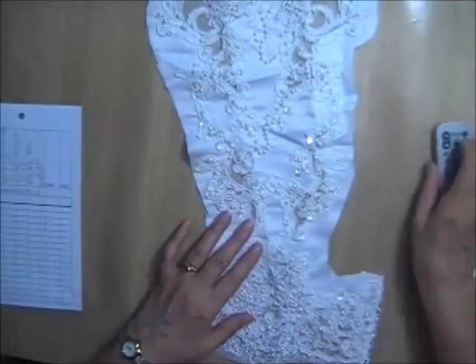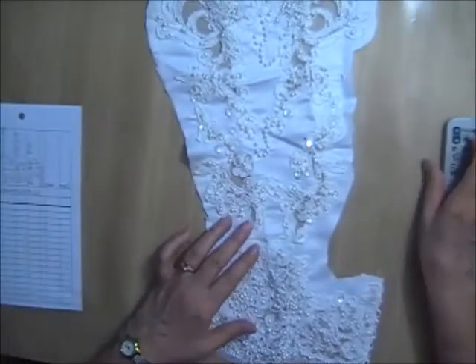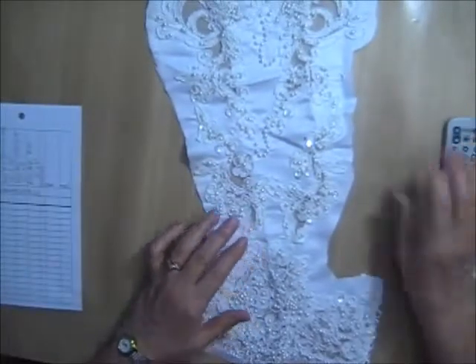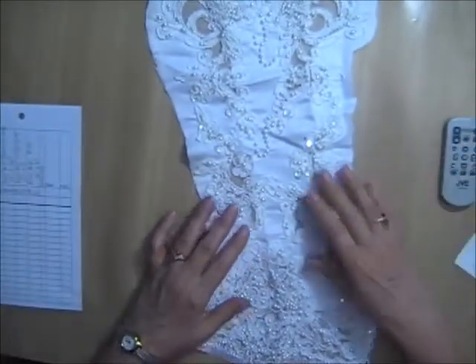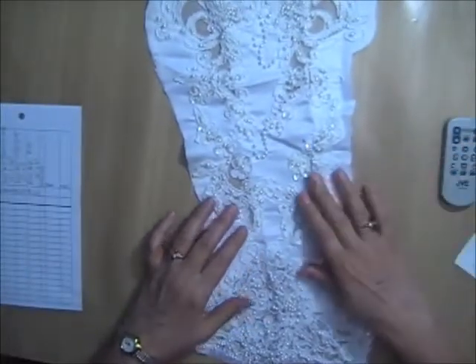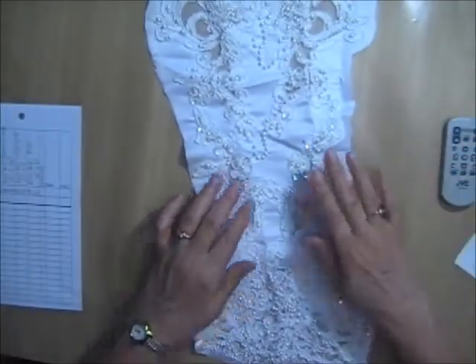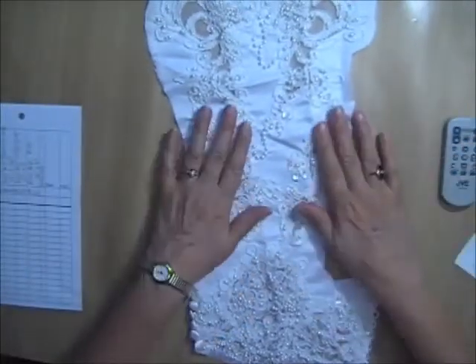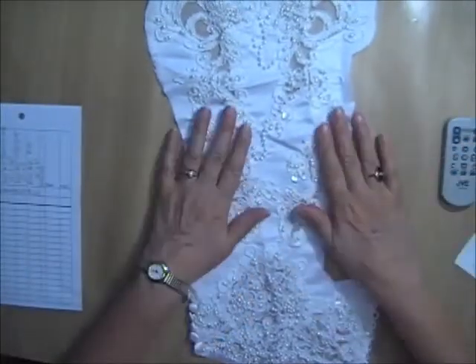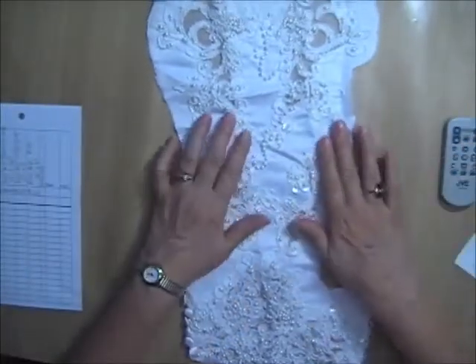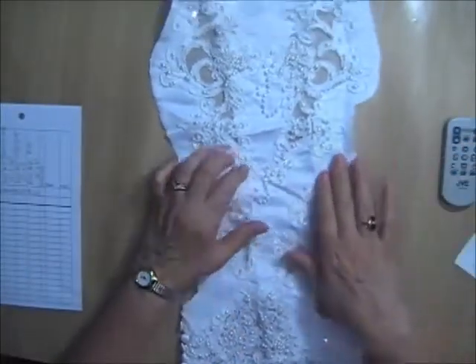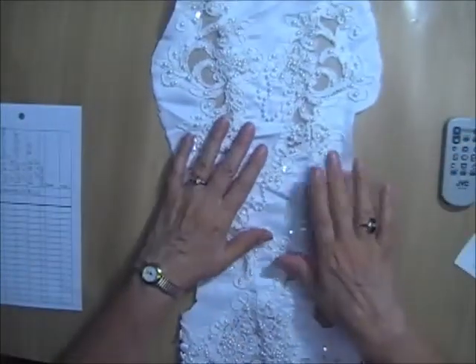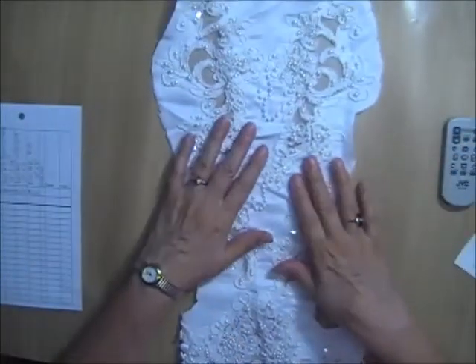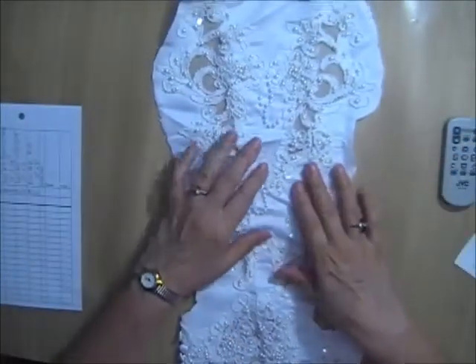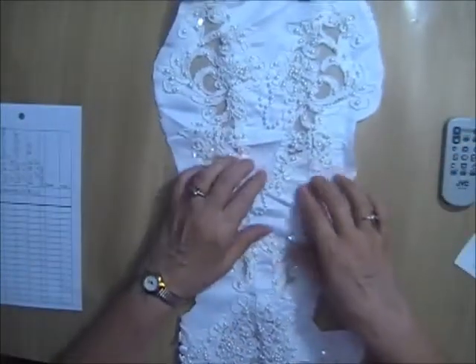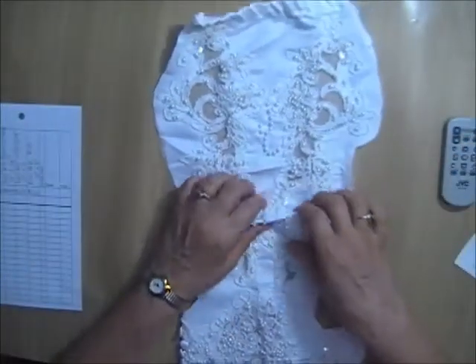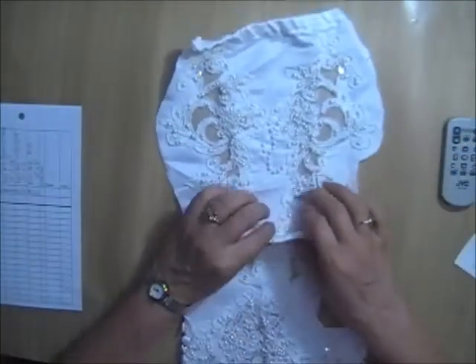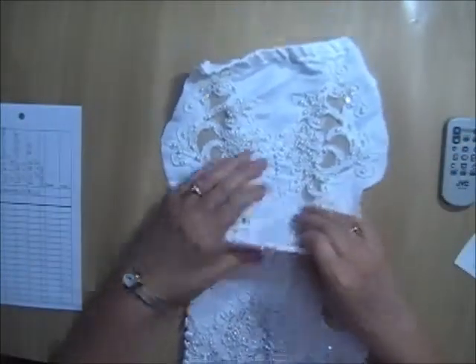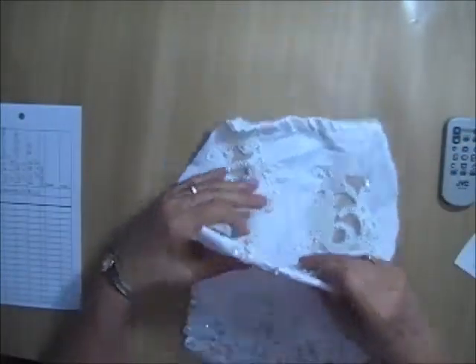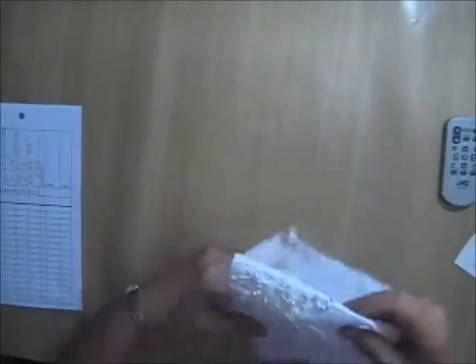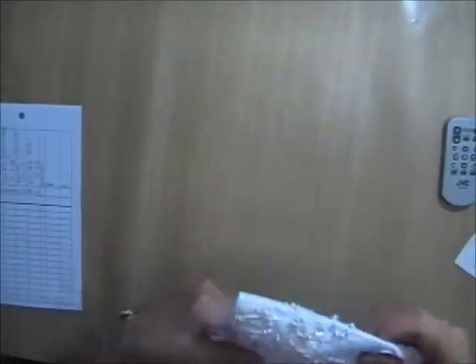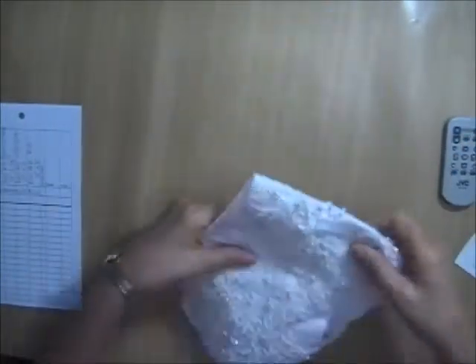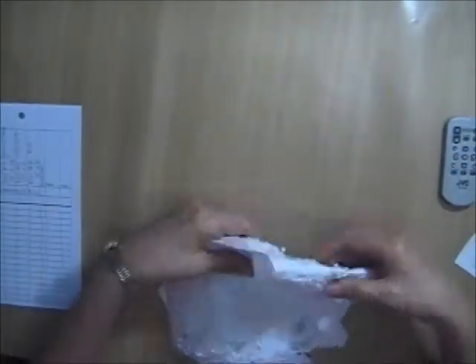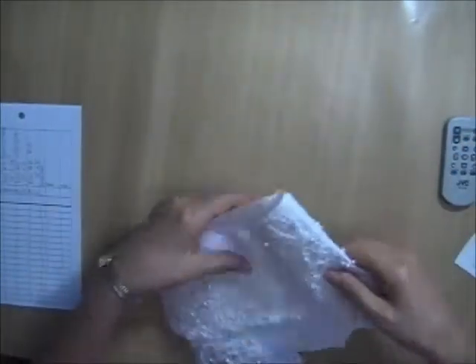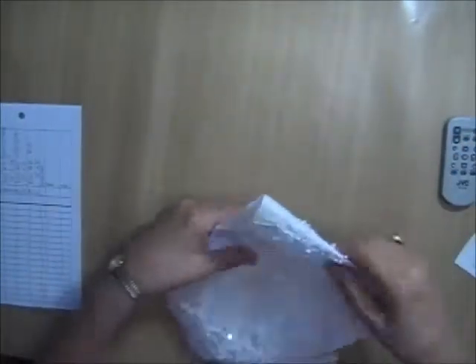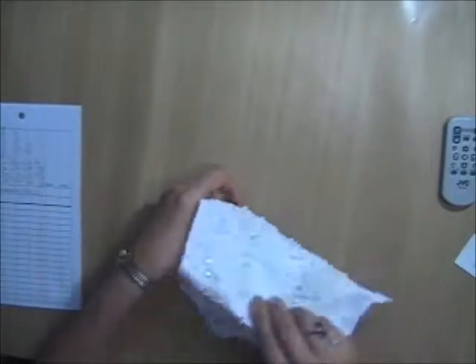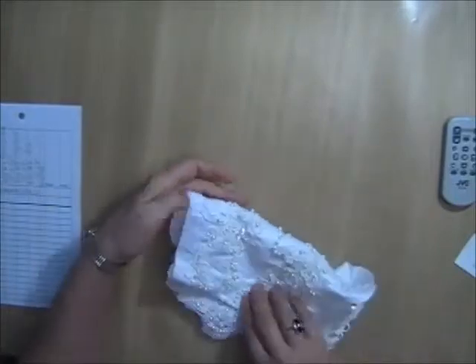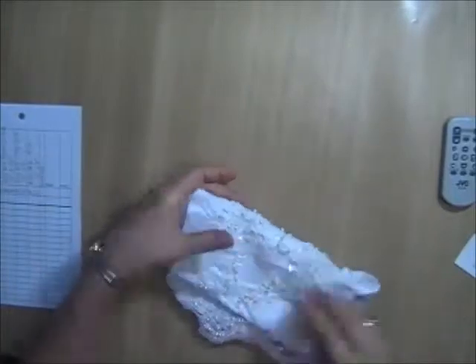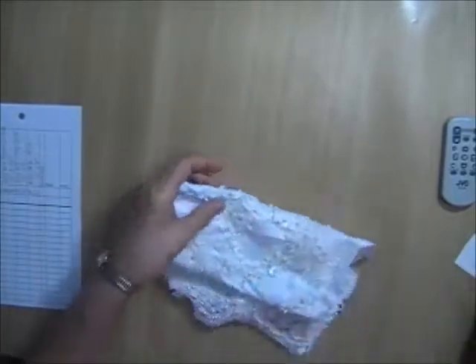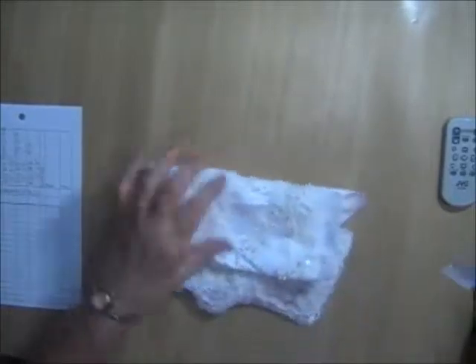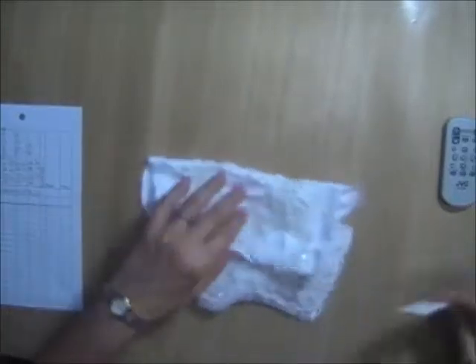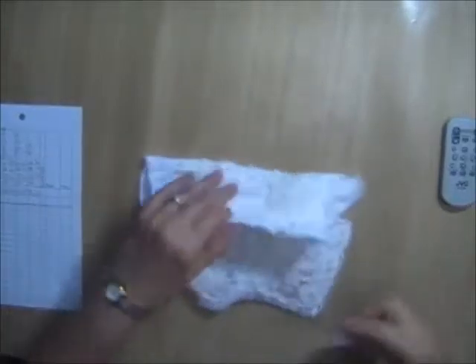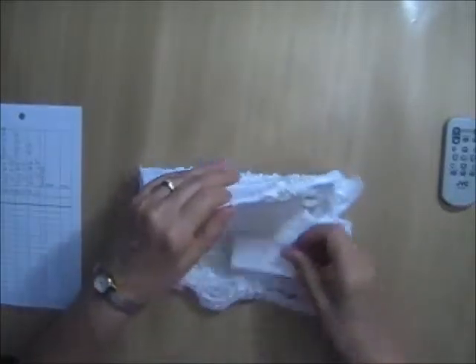I have four of these and I'm asking $2.50 per piece for Lot Z.